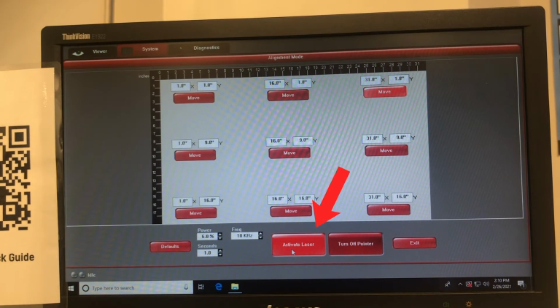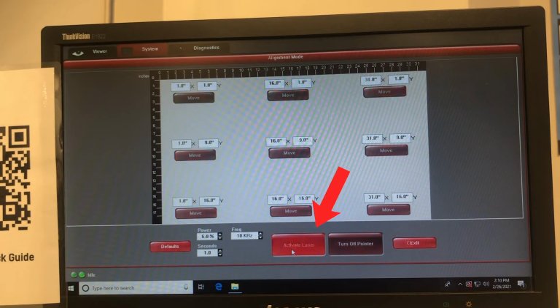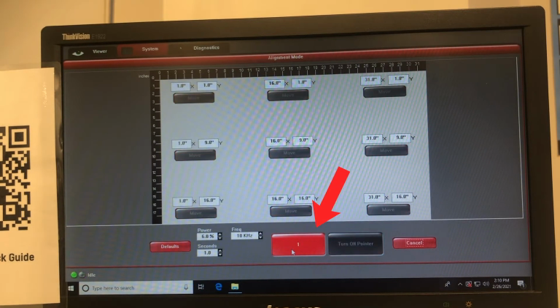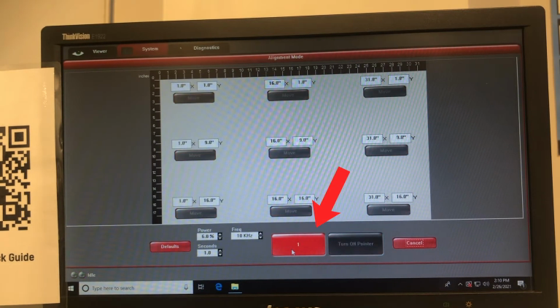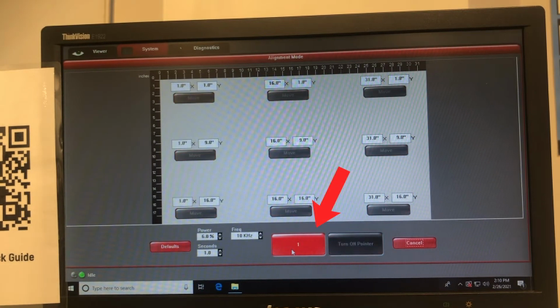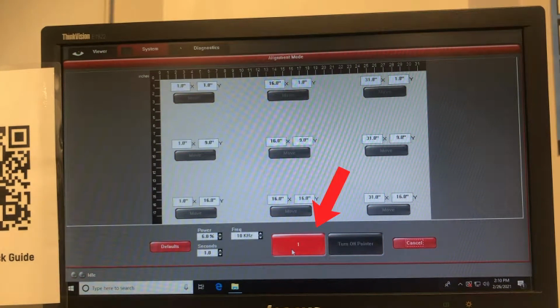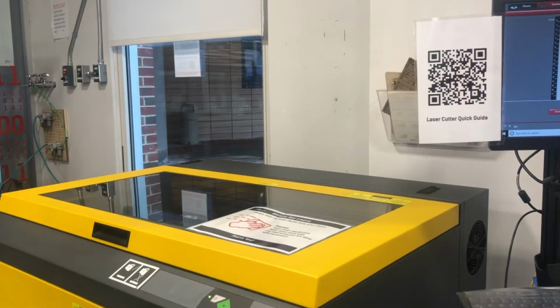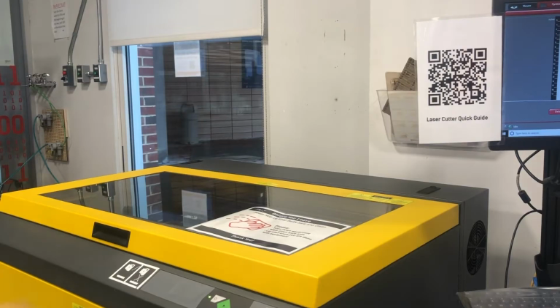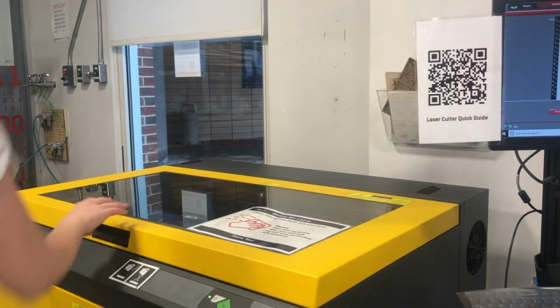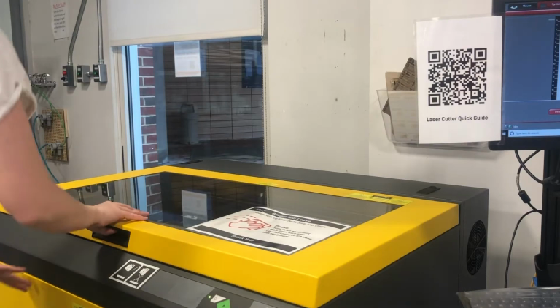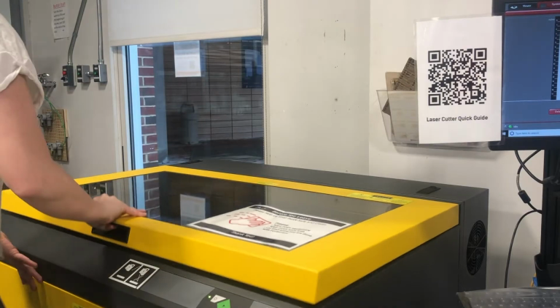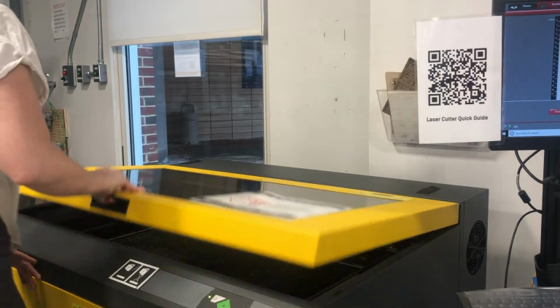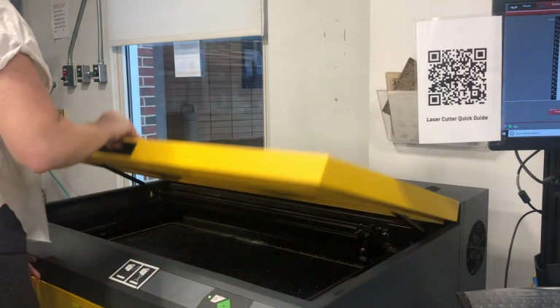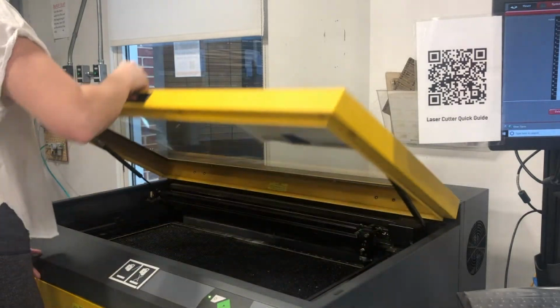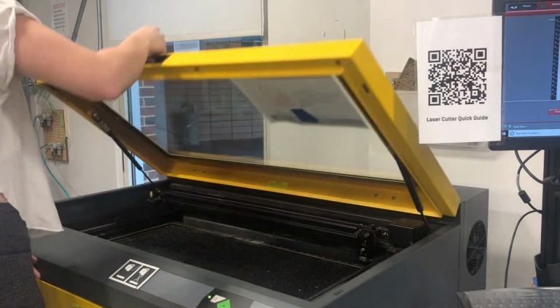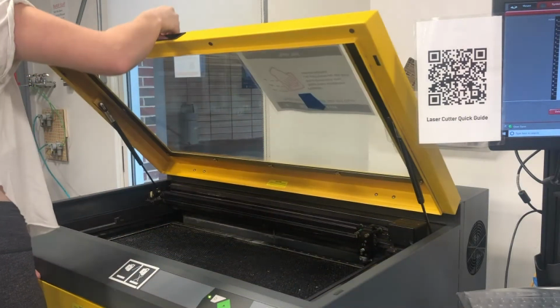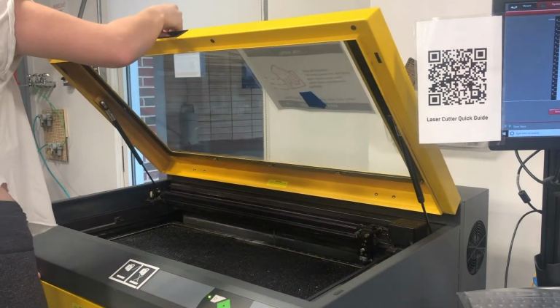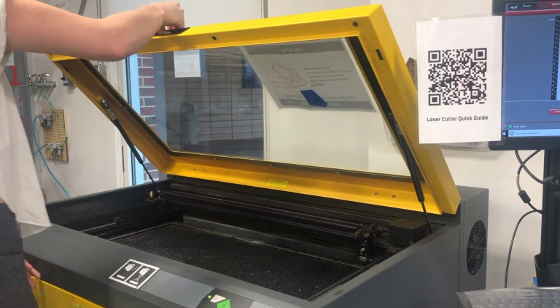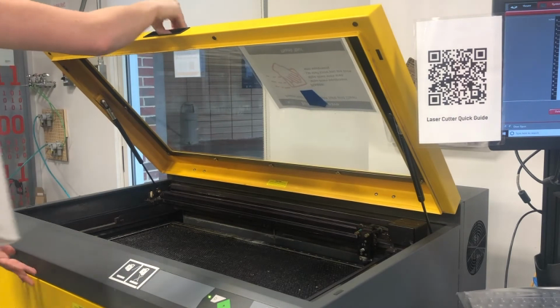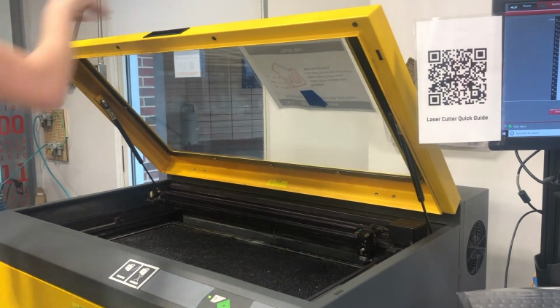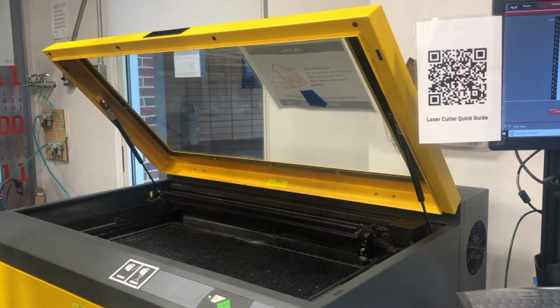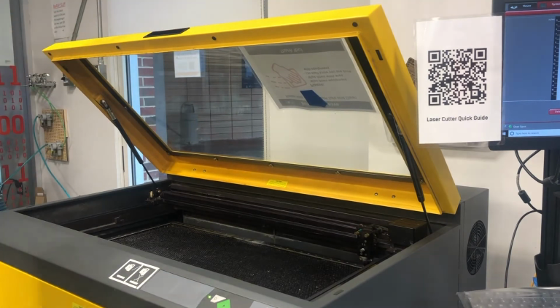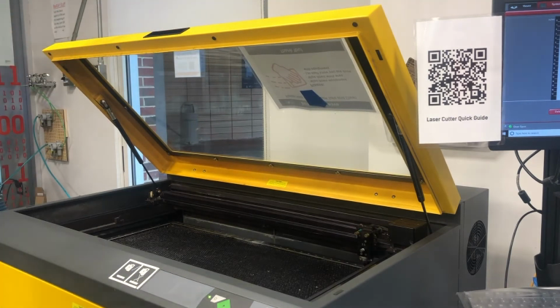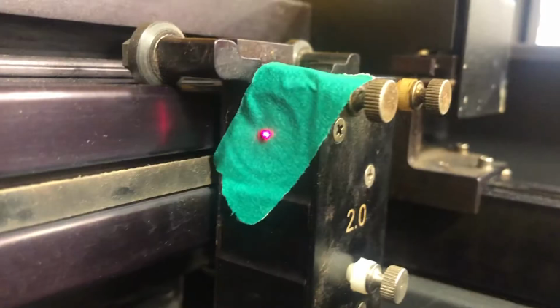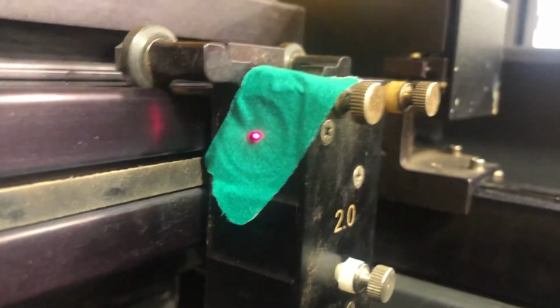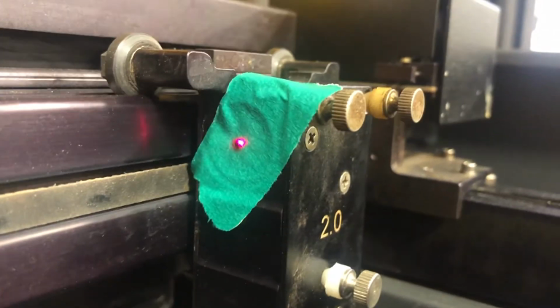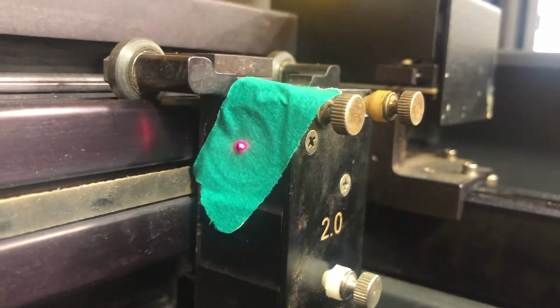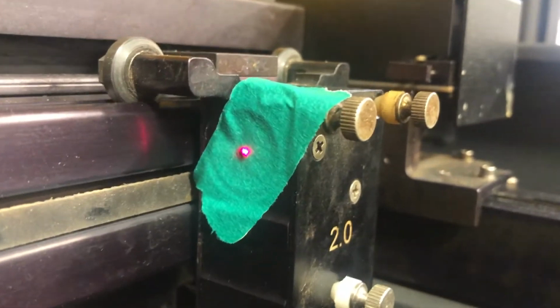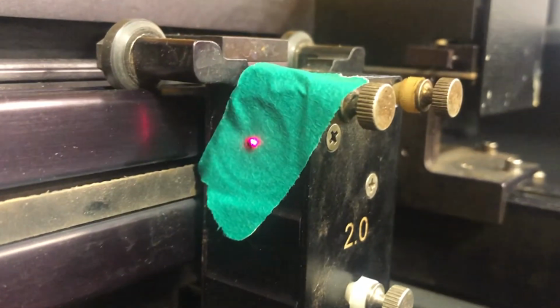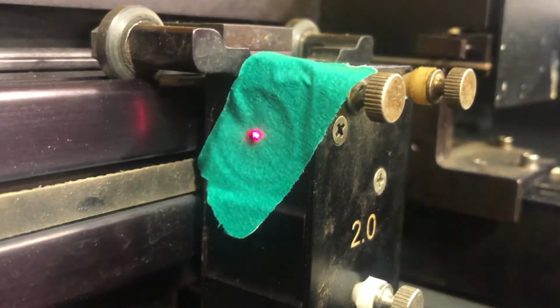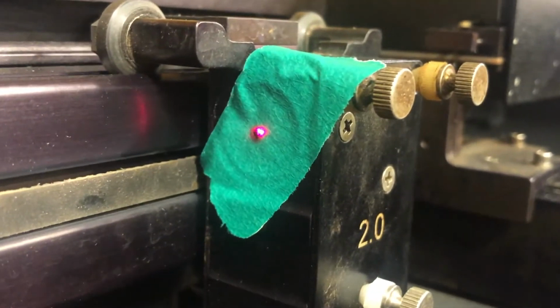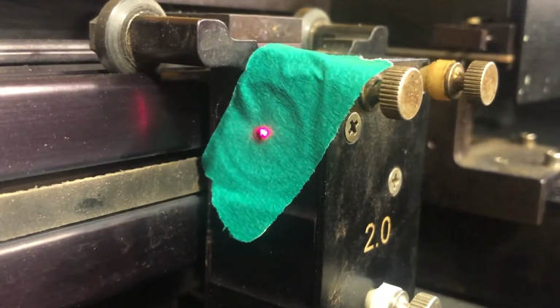Go ahead and activate the laser. This is going to burn a small spot onto the tape, as you can see here.